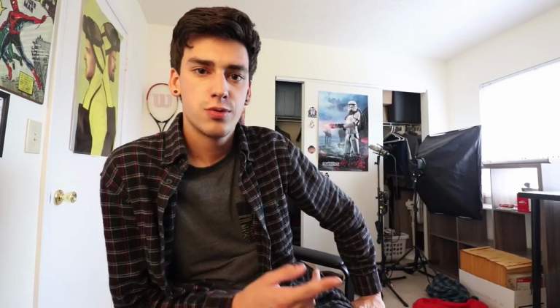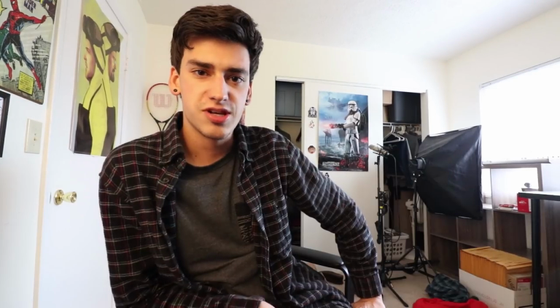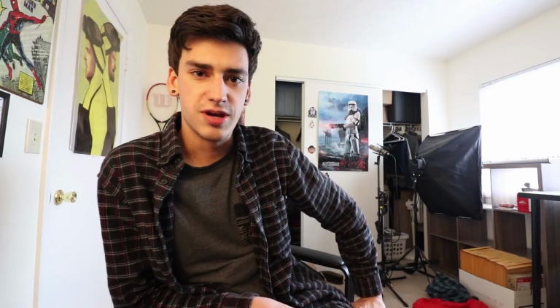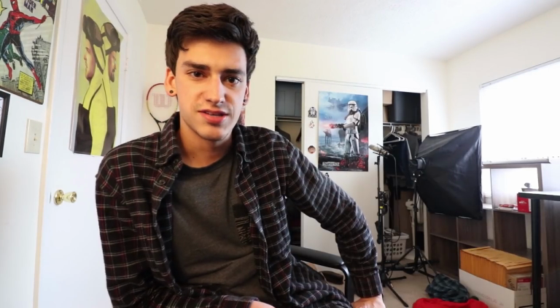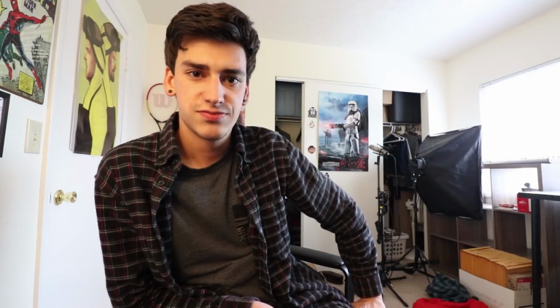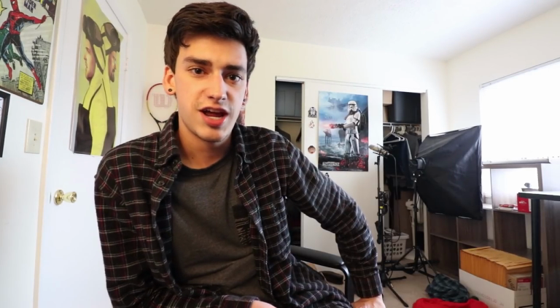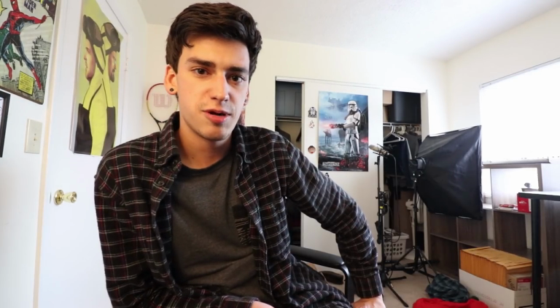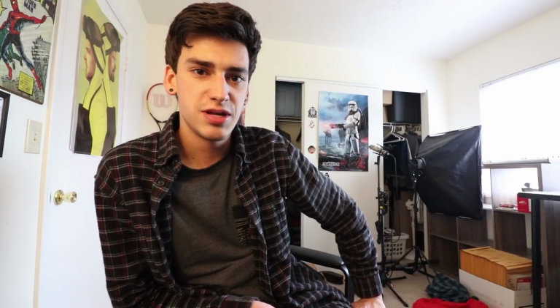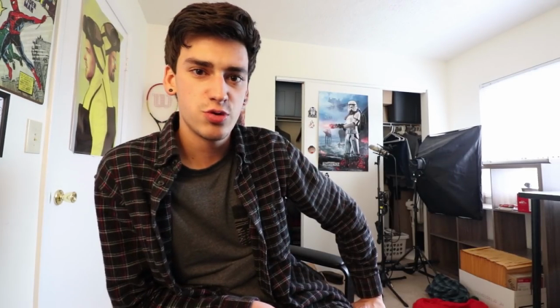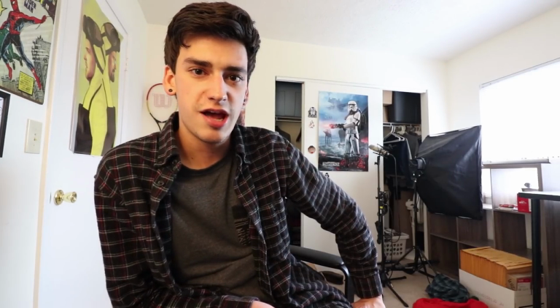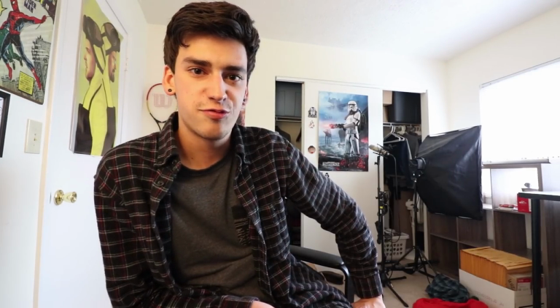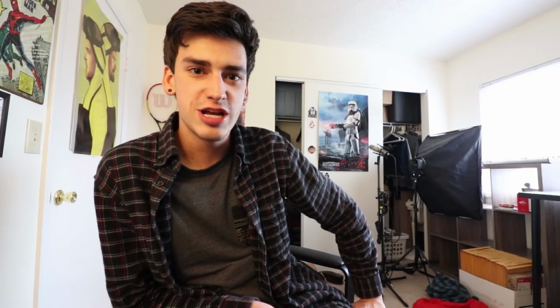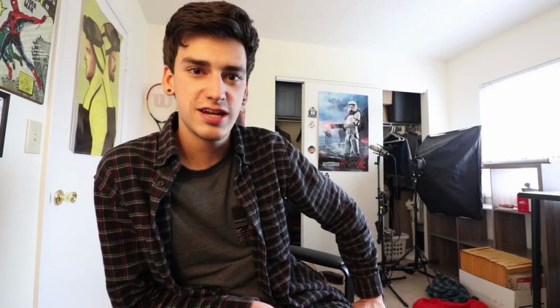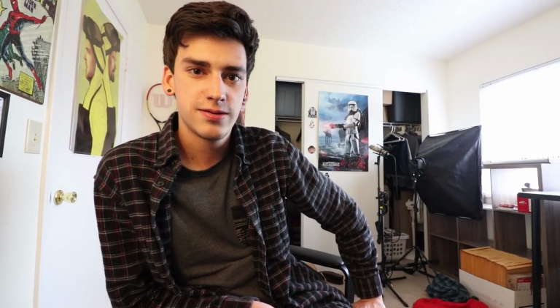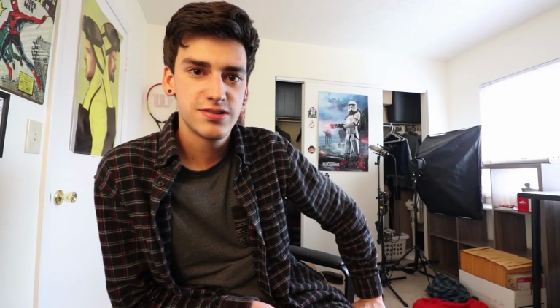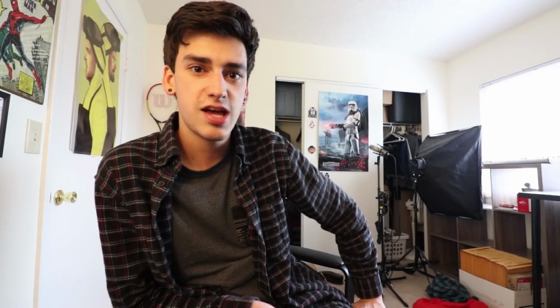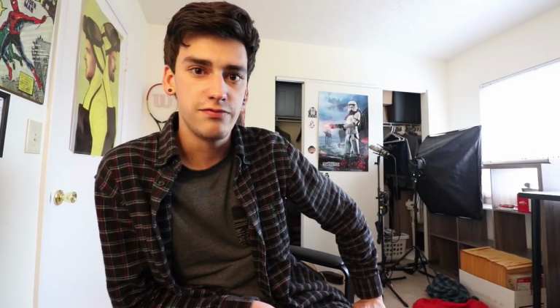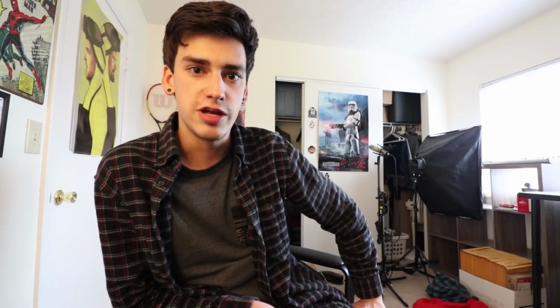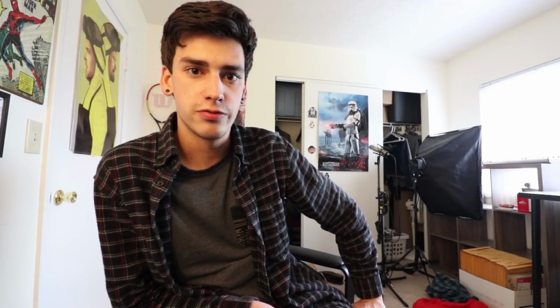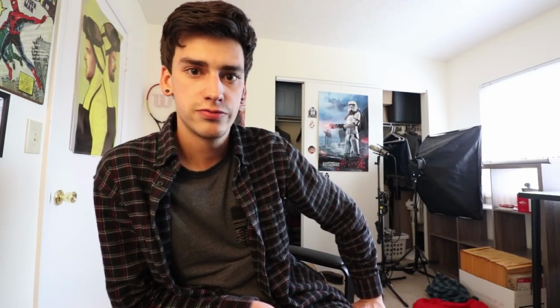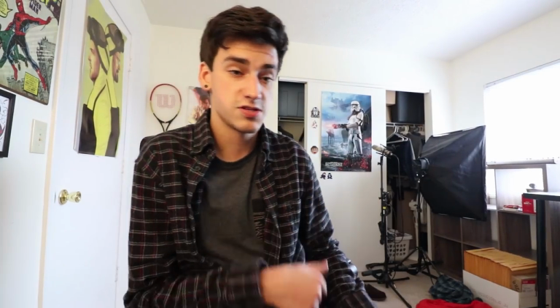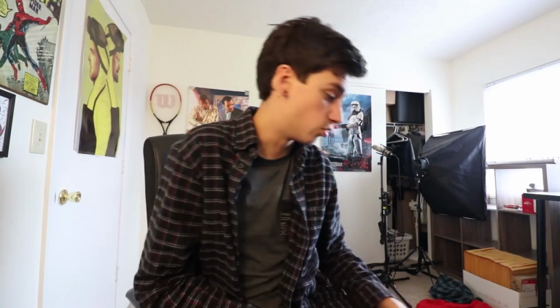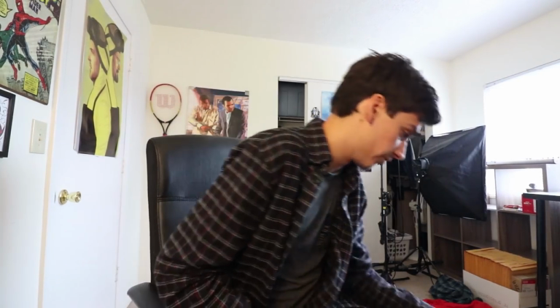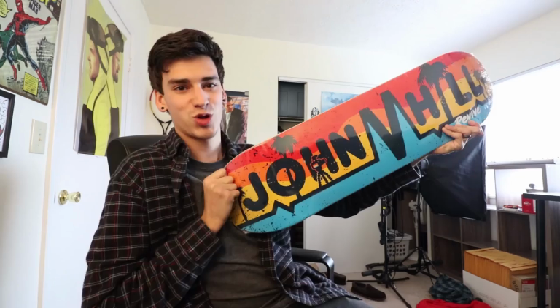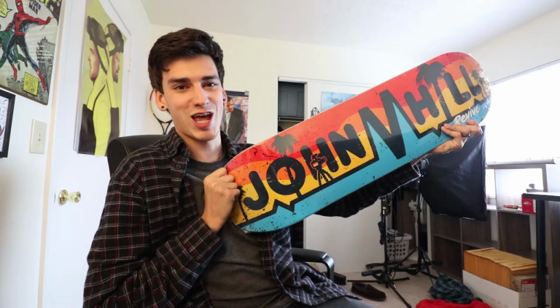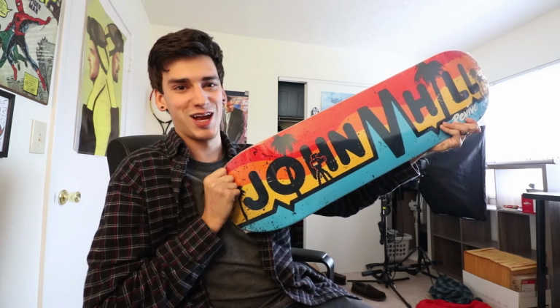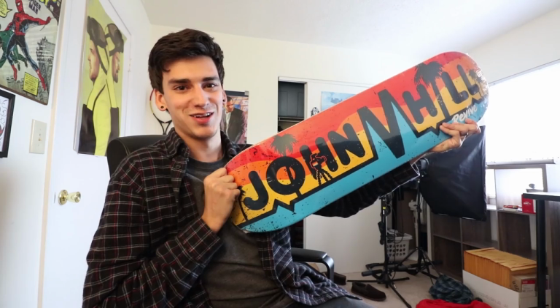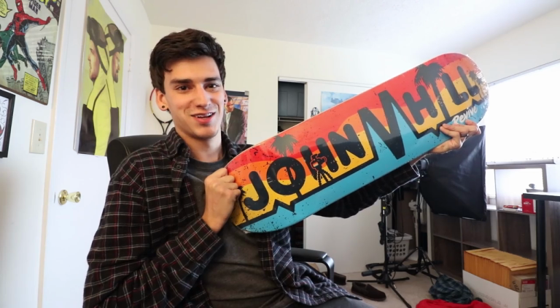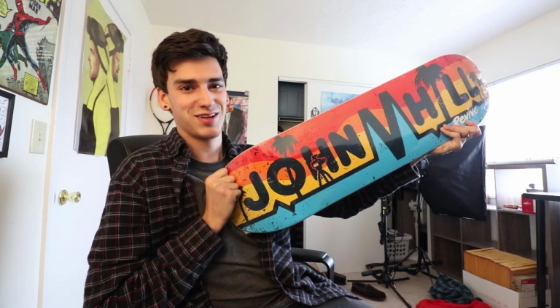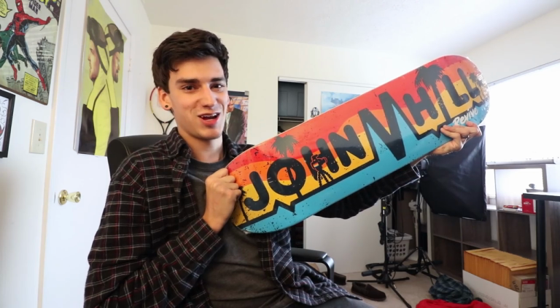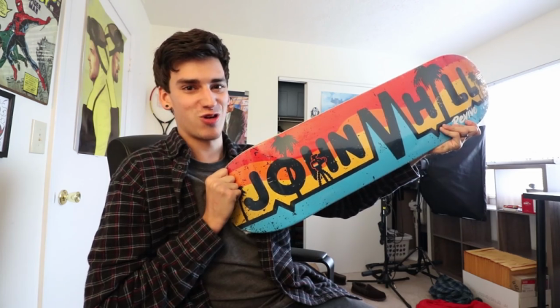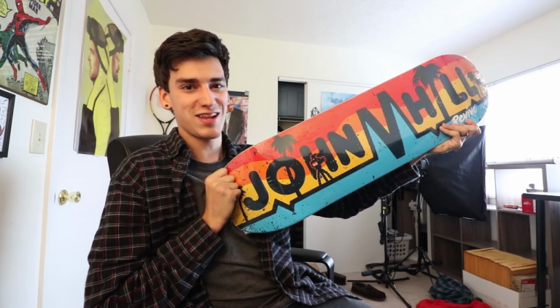What's up guys, today I'm gonna be doing a freaking setup video. This is the board. Look at it. Isn't it great?